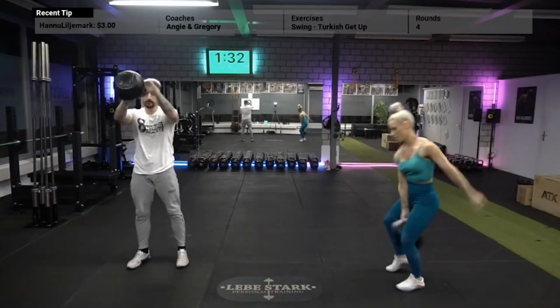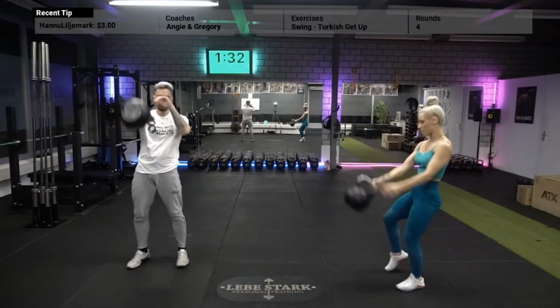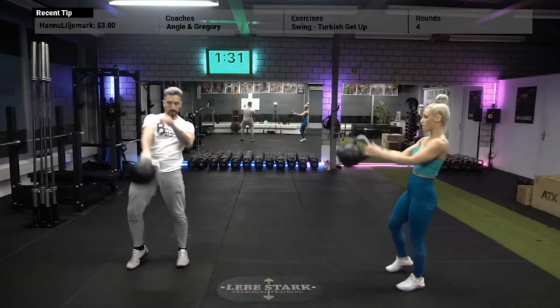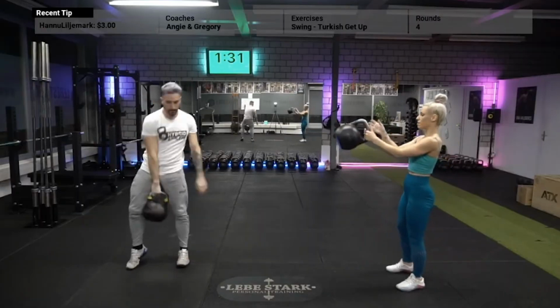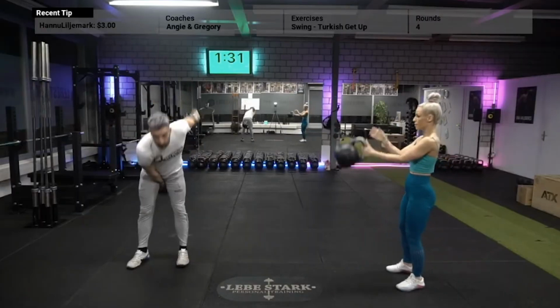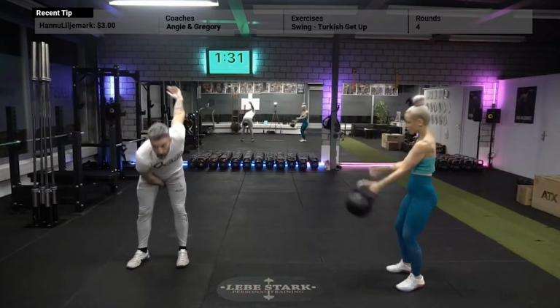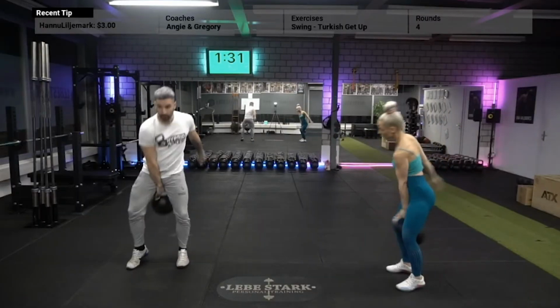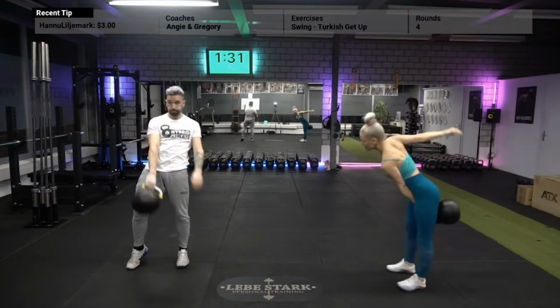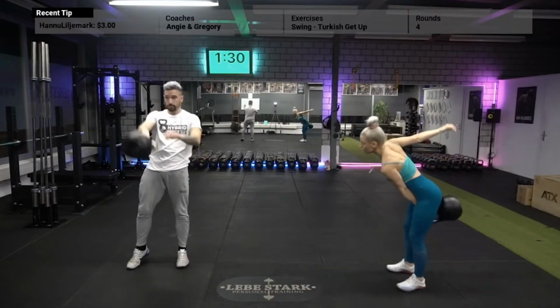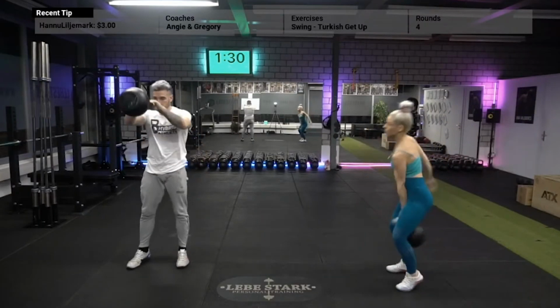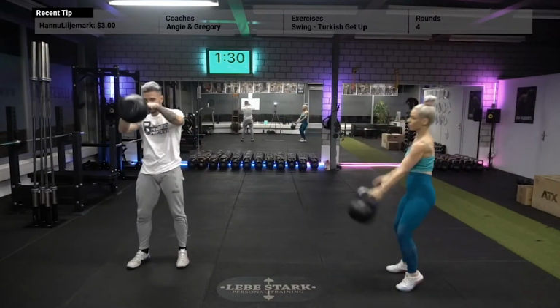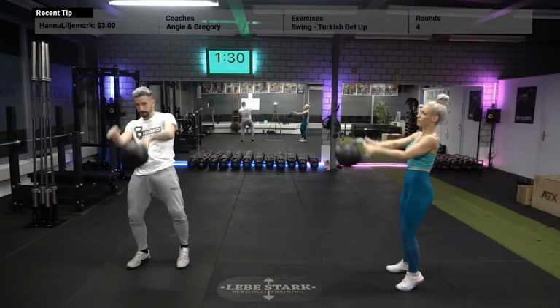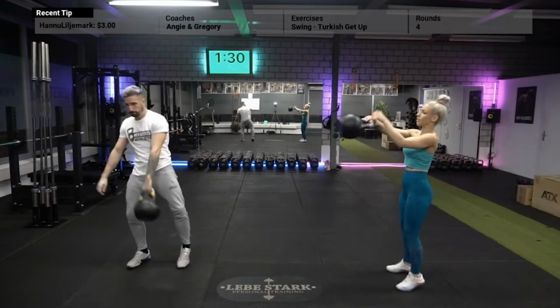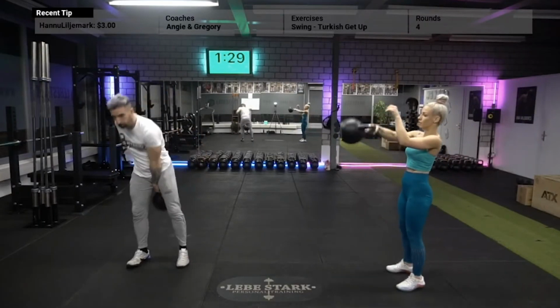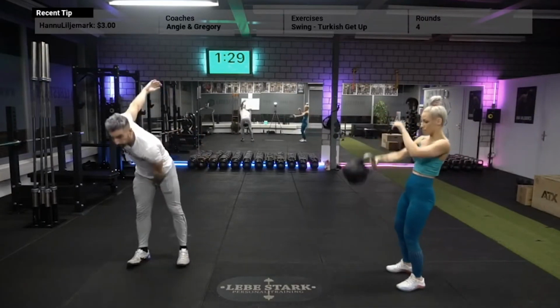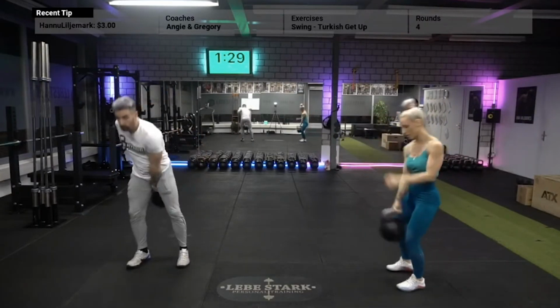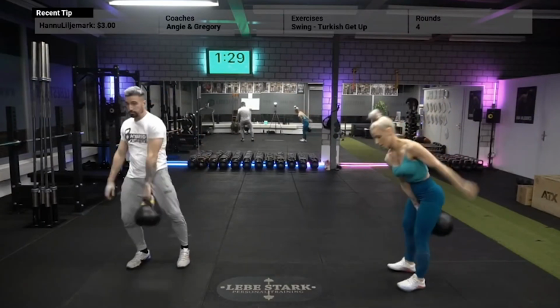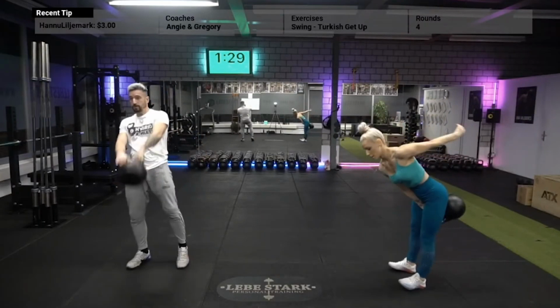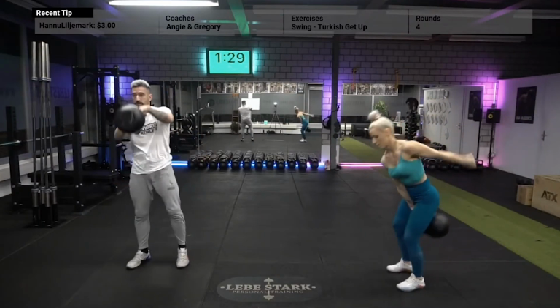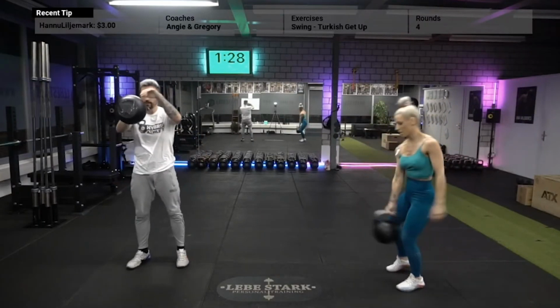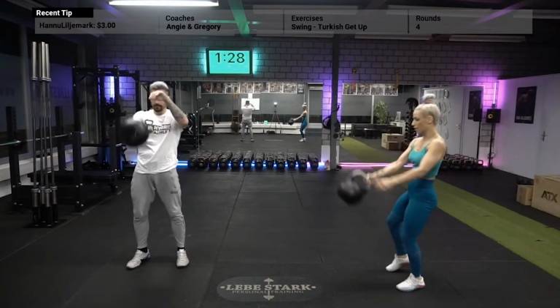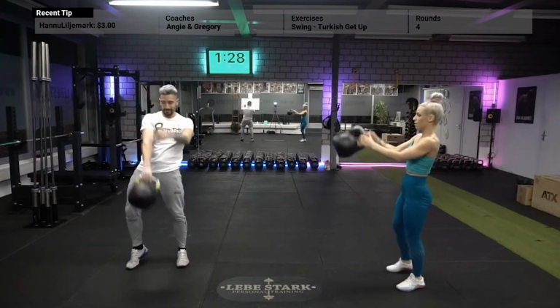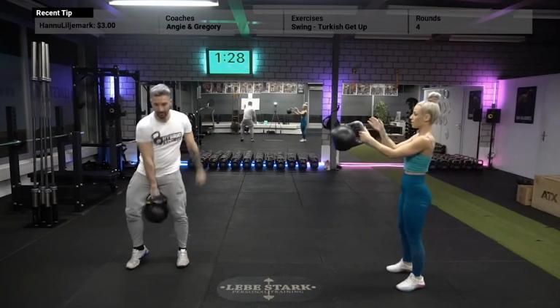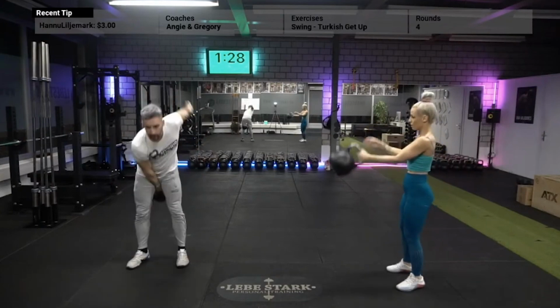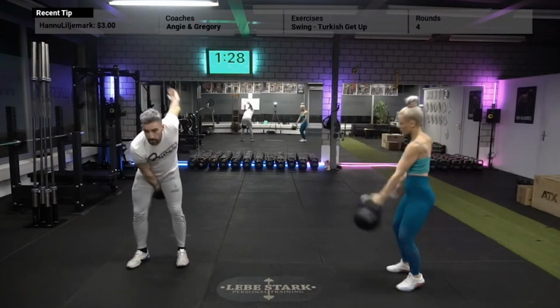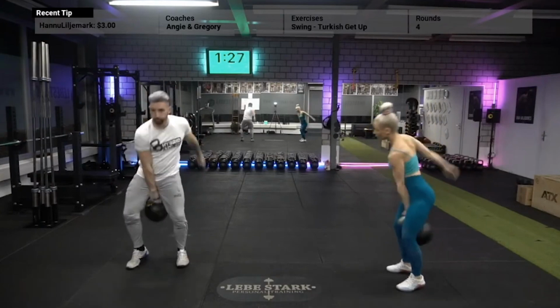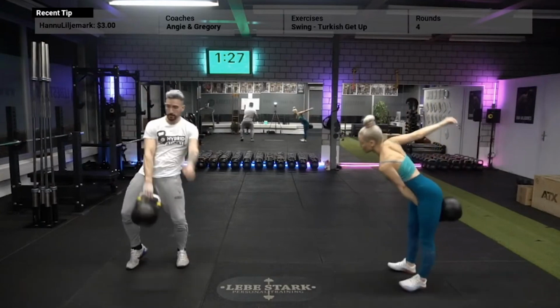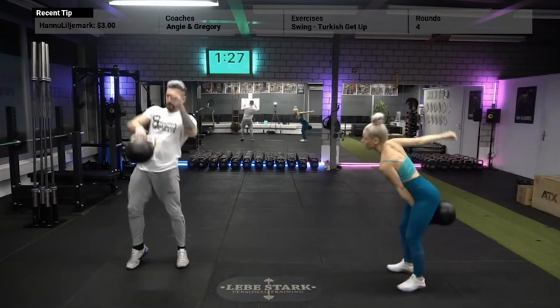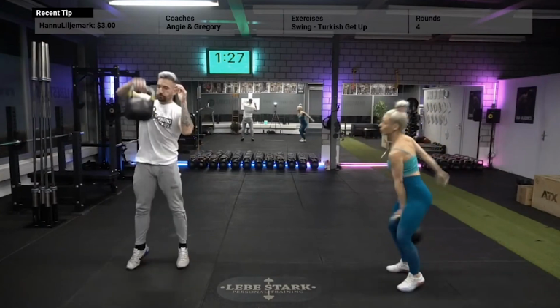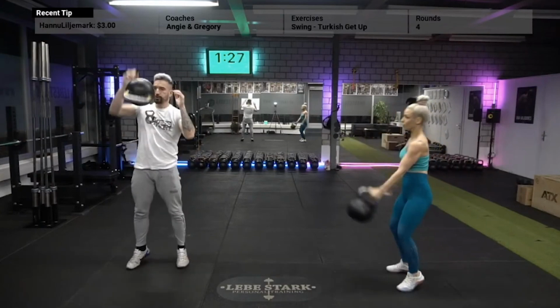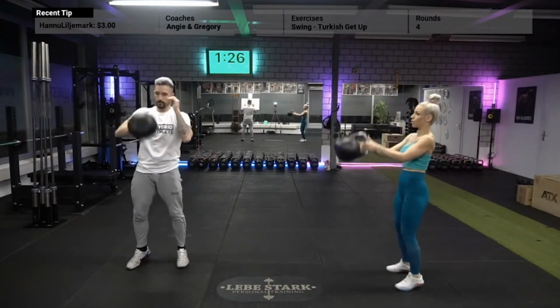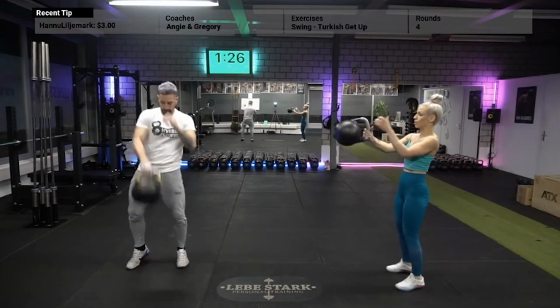For this workout, you need a kettlebell. Anything between 8kg and 16kg will work if you are just starting out.